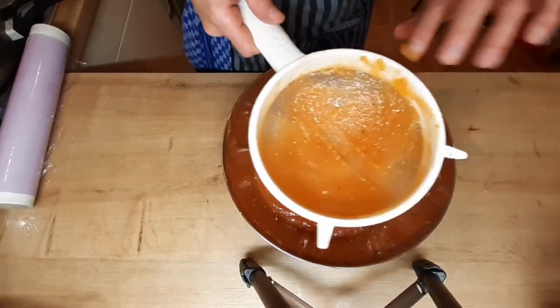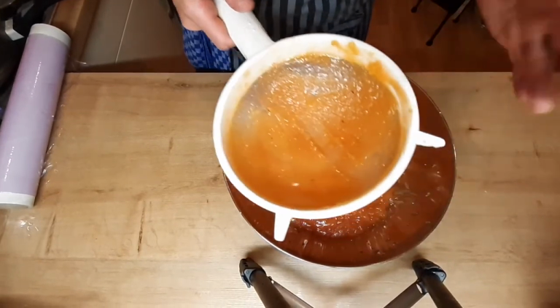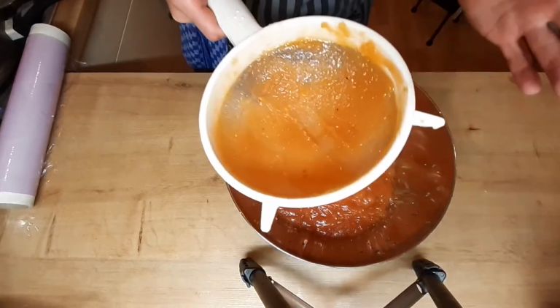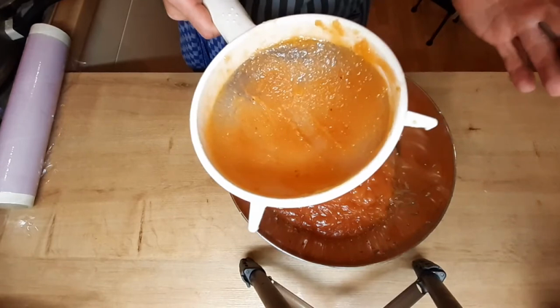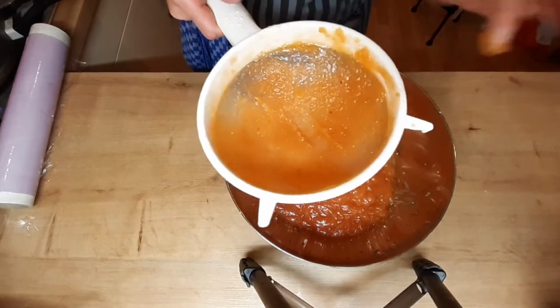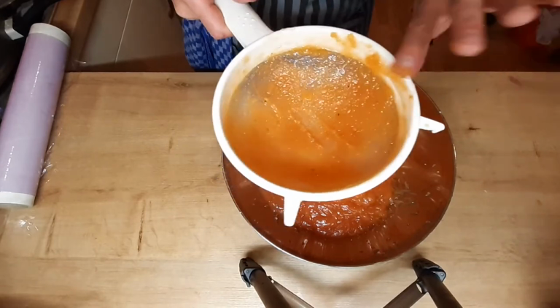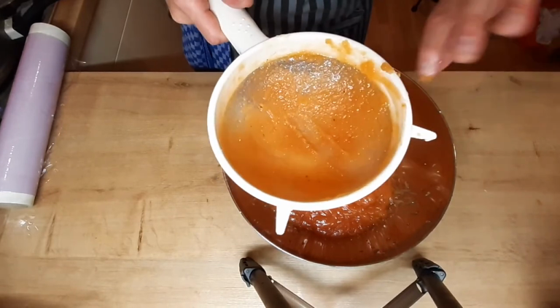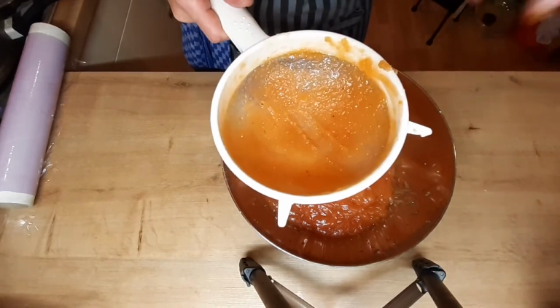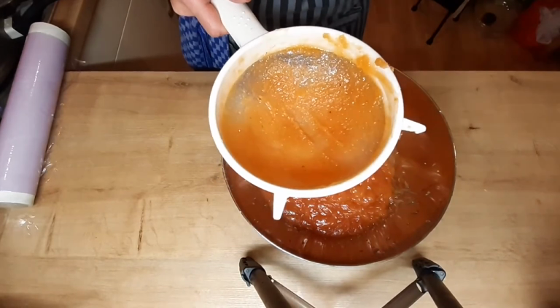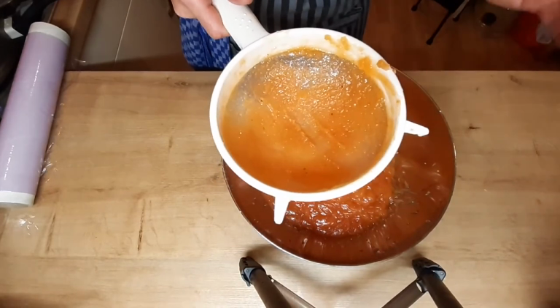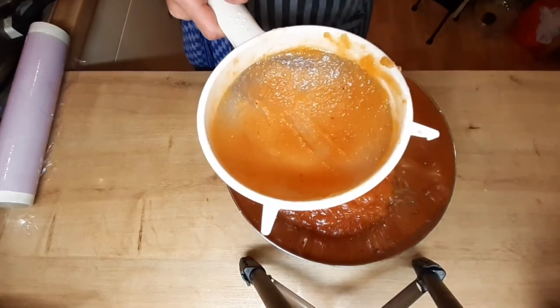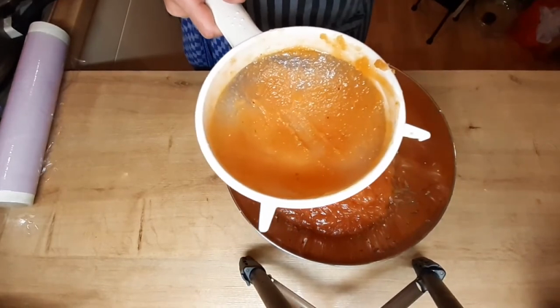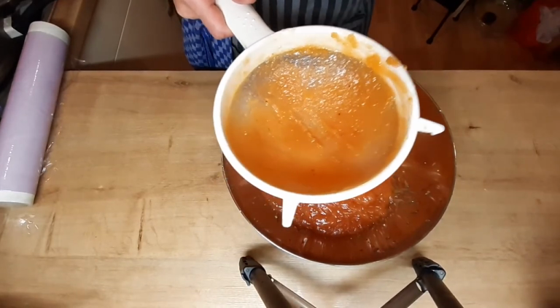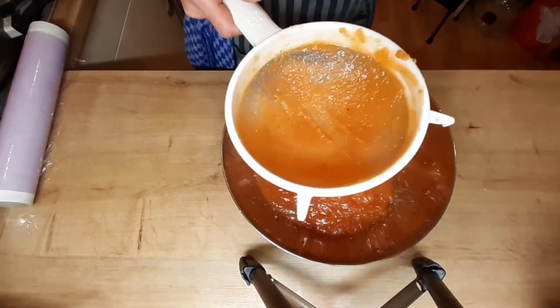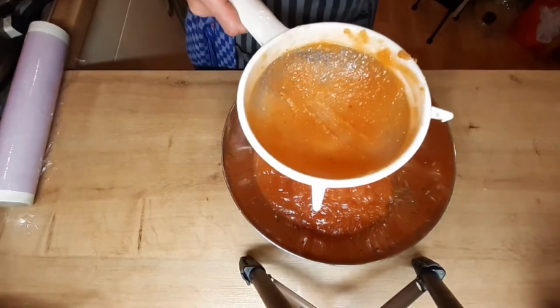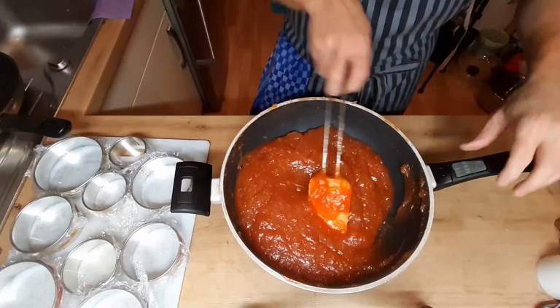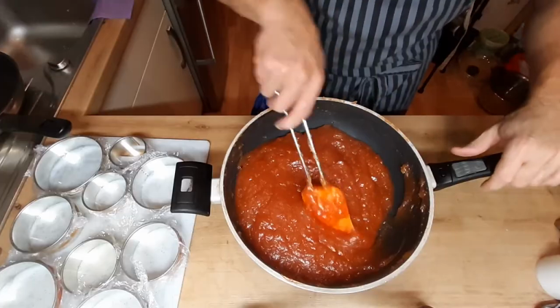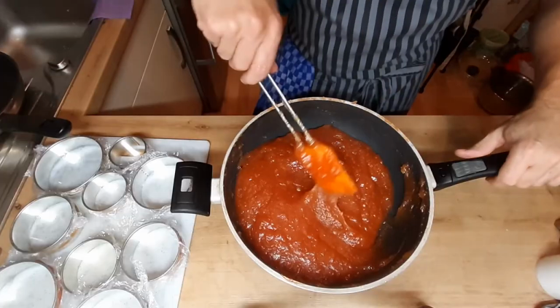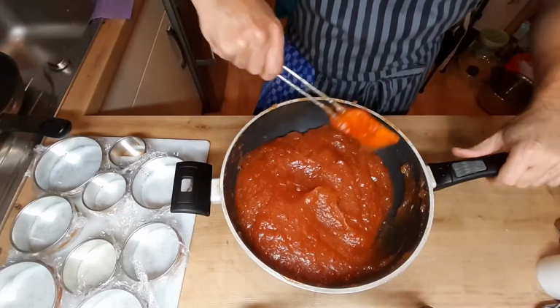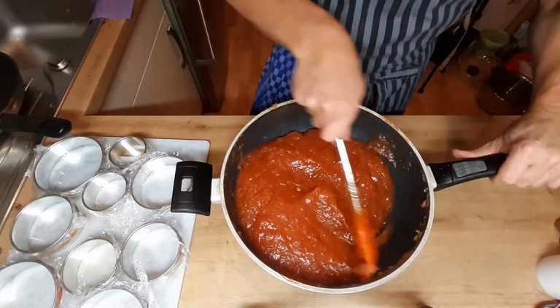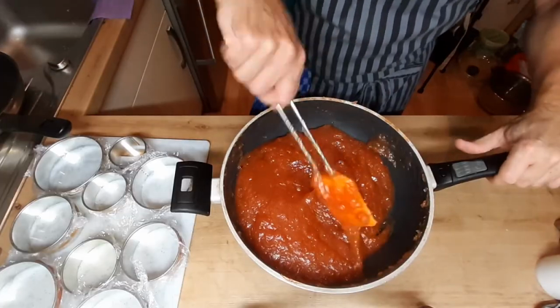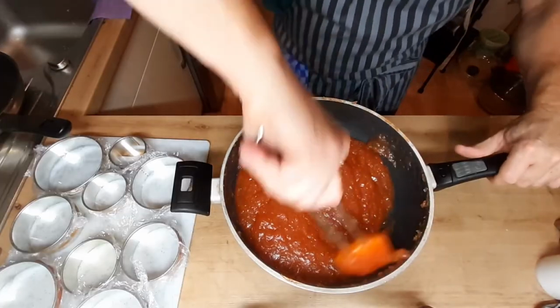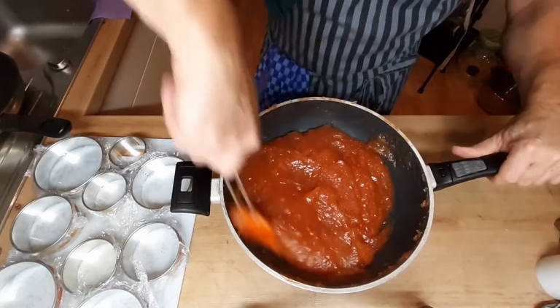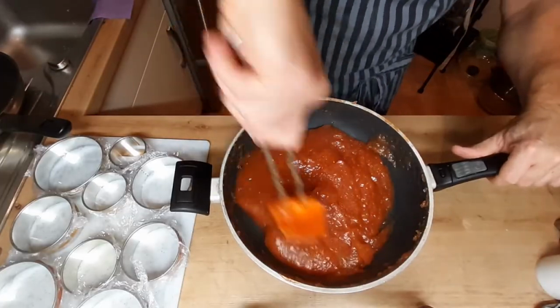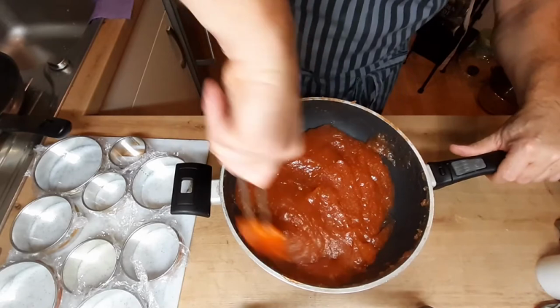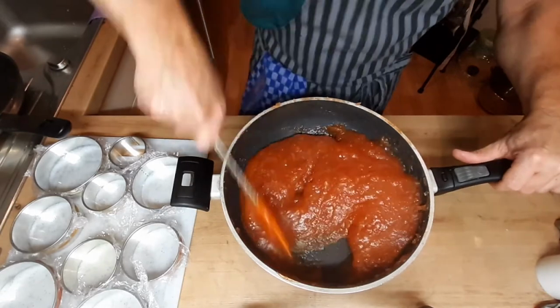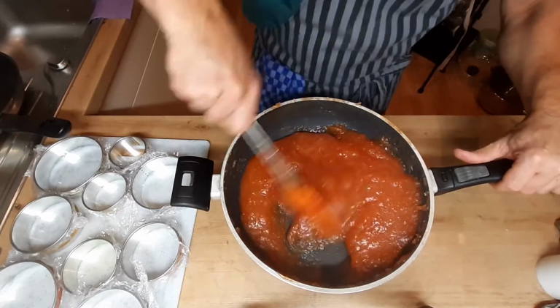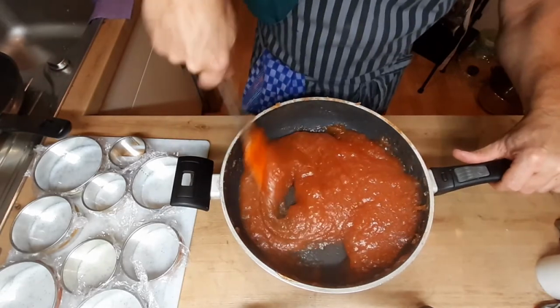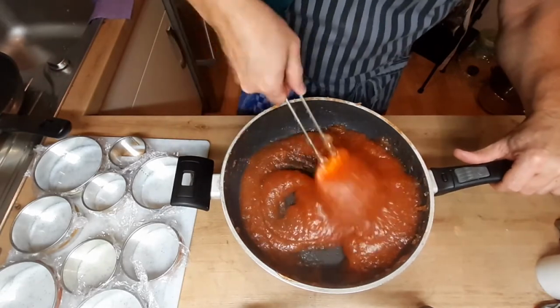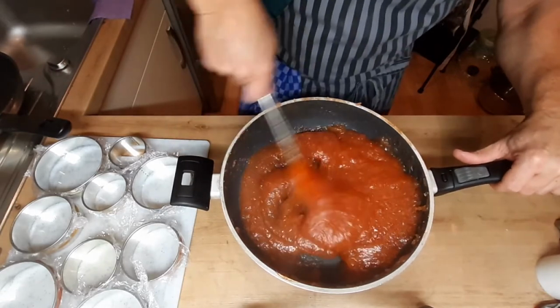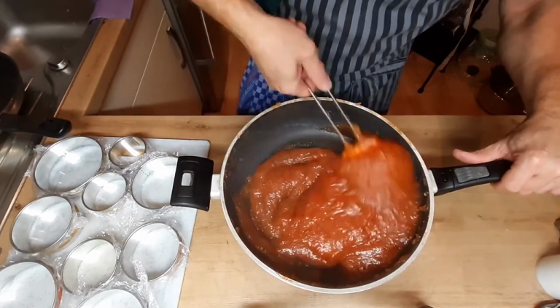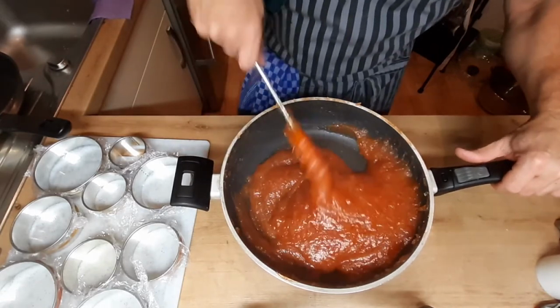Теперь я массу отправляю опять примерно минут на 40. По истечении последующих 40 минут мой испанский мармелад готов.